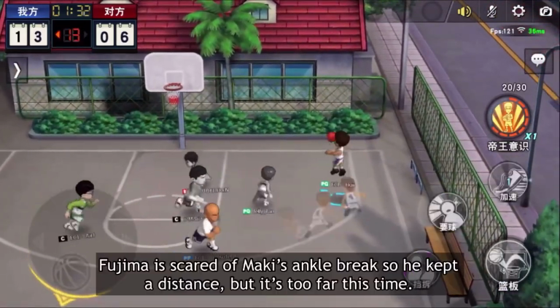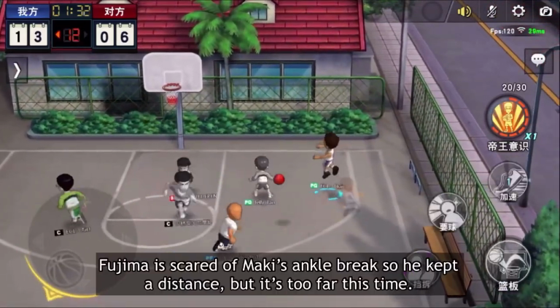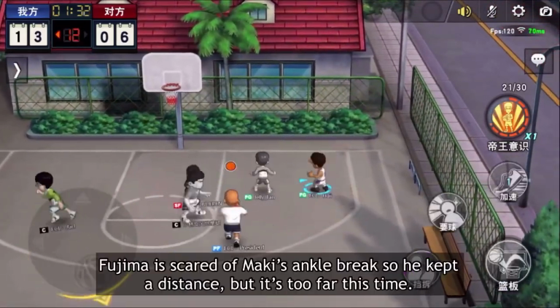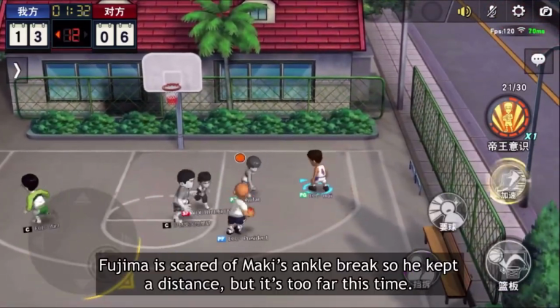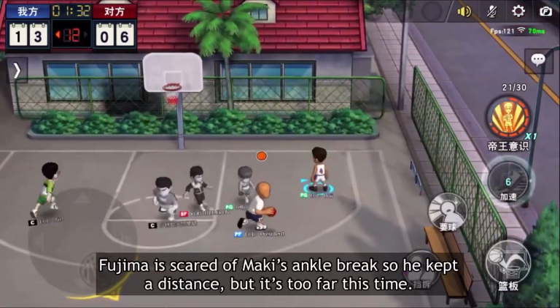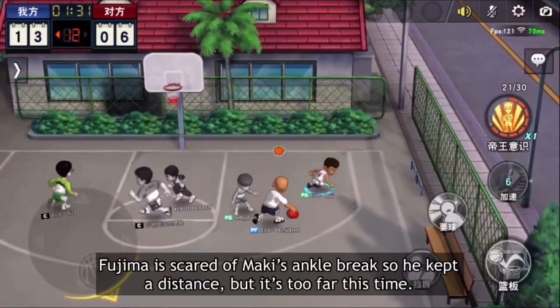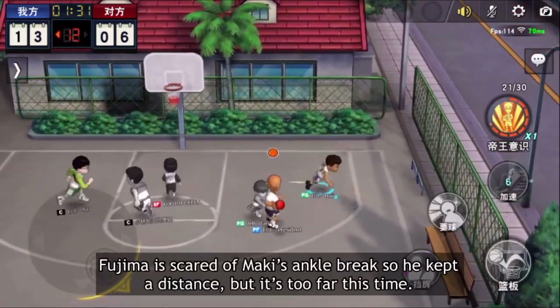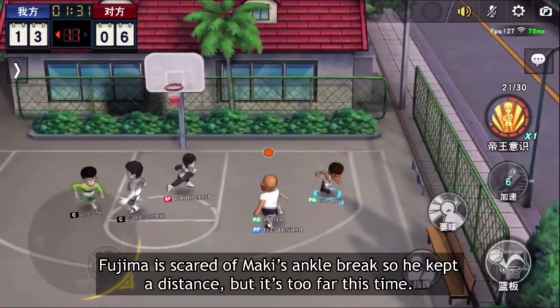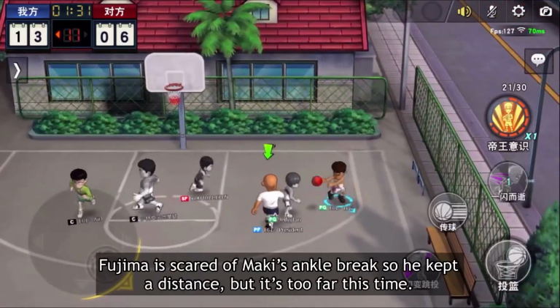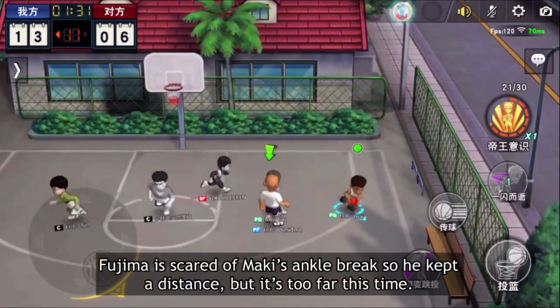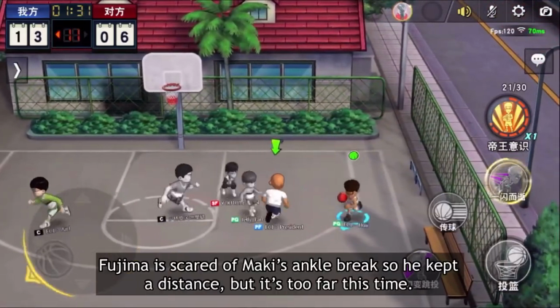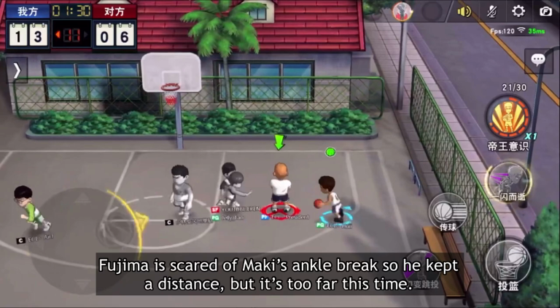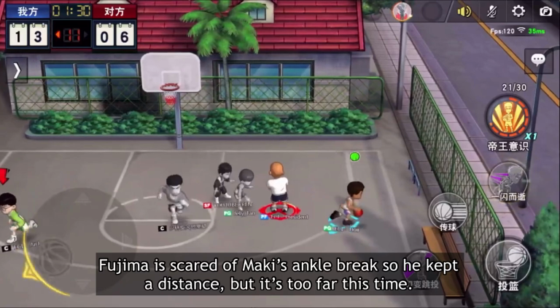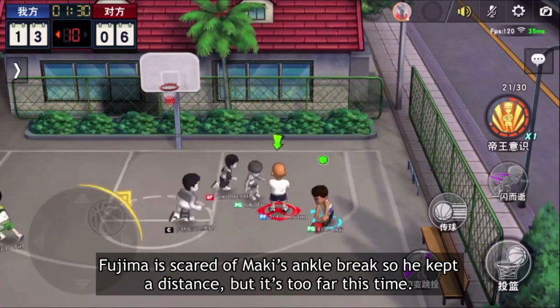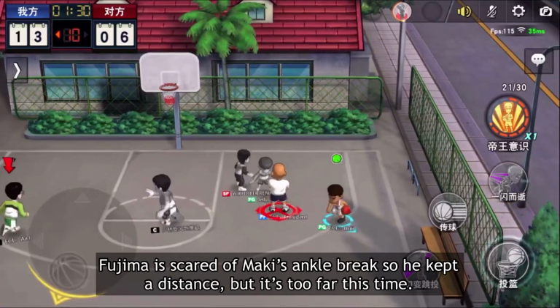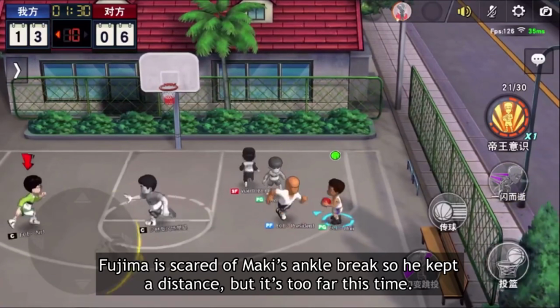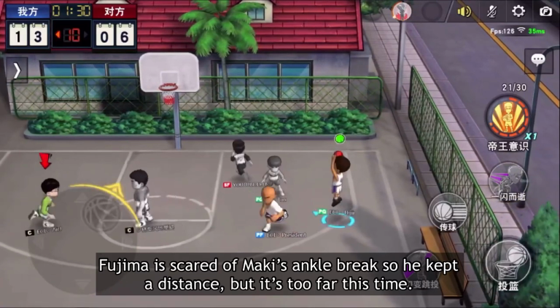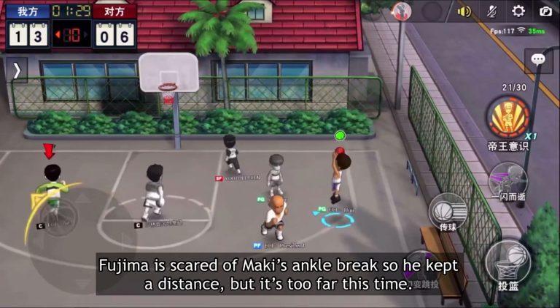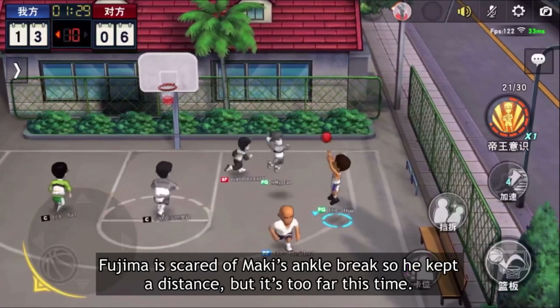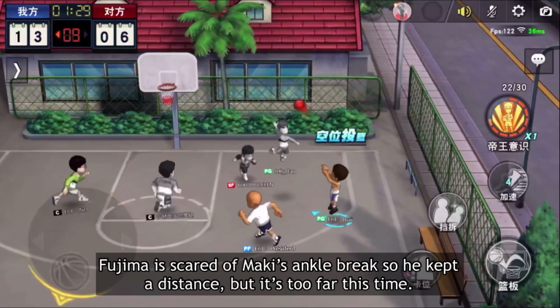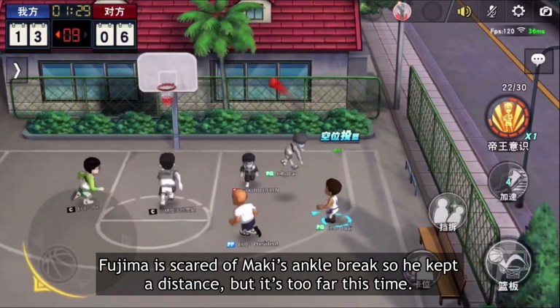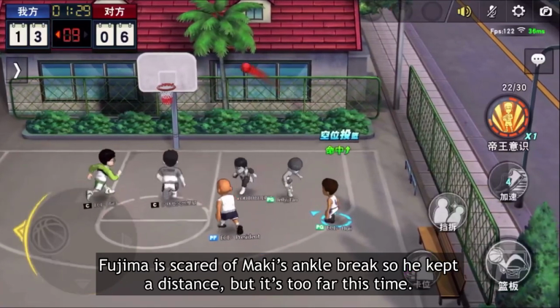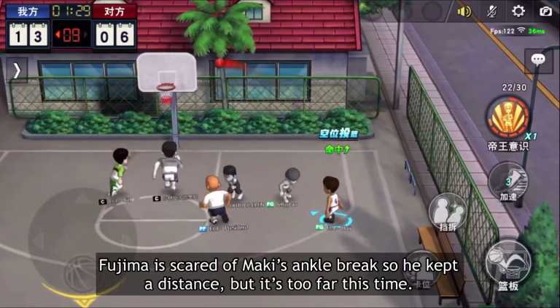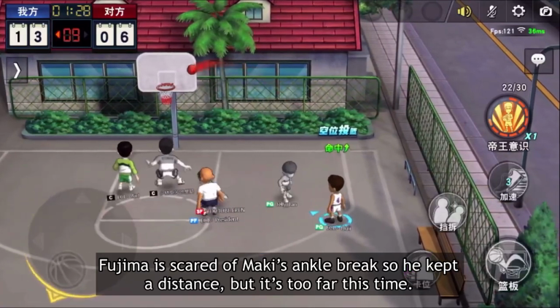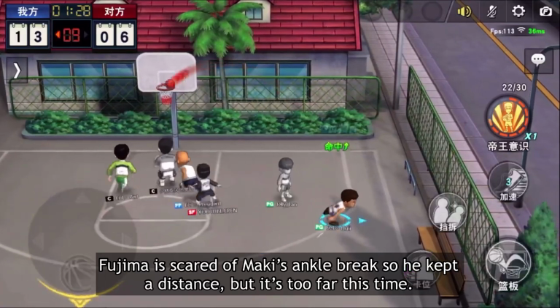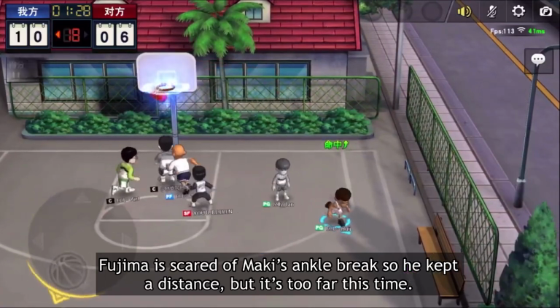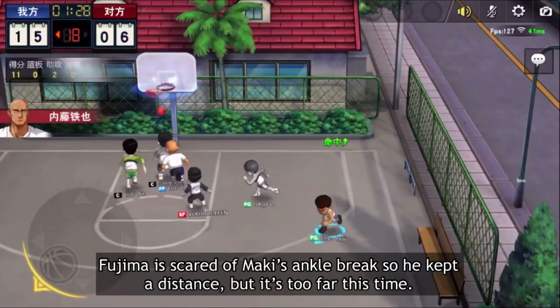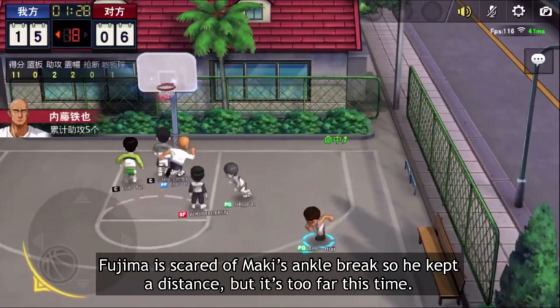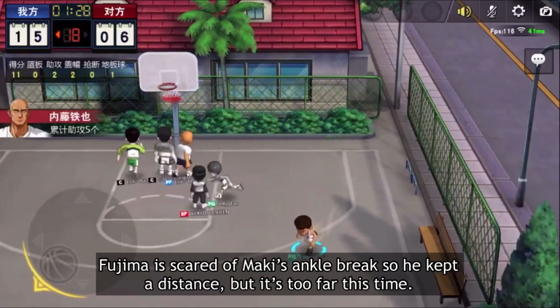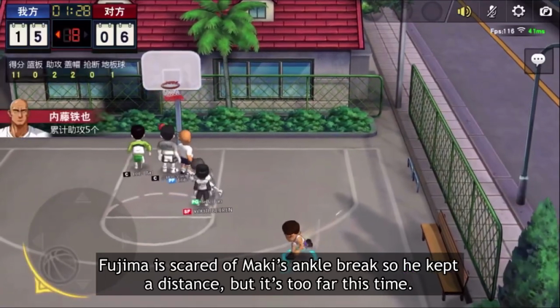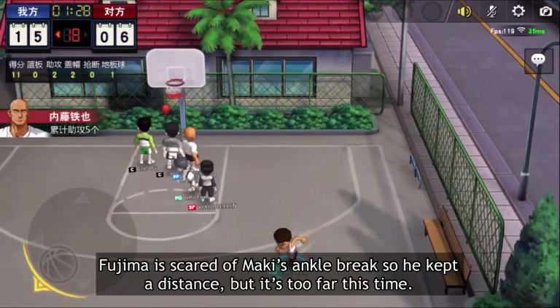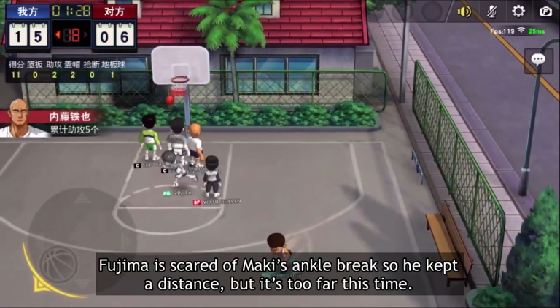Fujima is scared of Maki's ankle break so he kept the distance, but it's too far this time.